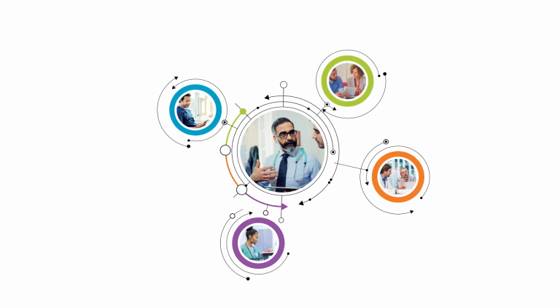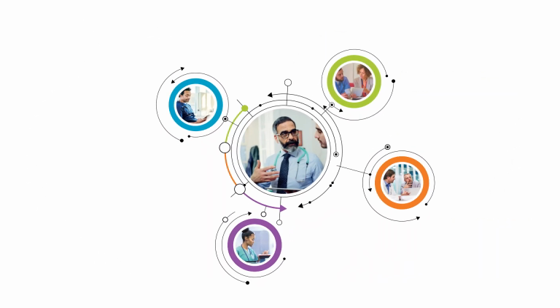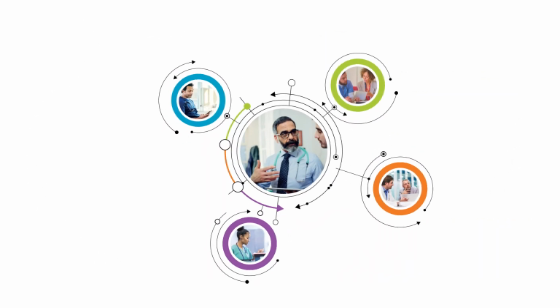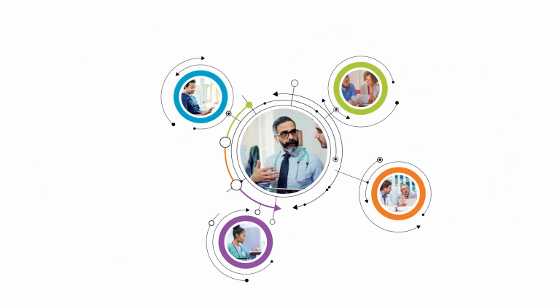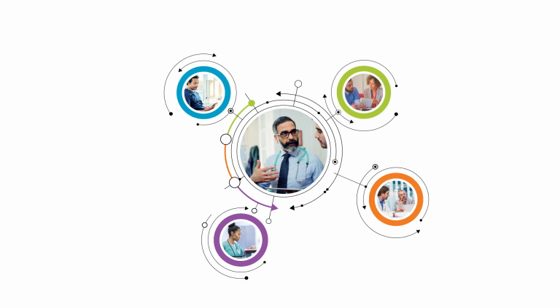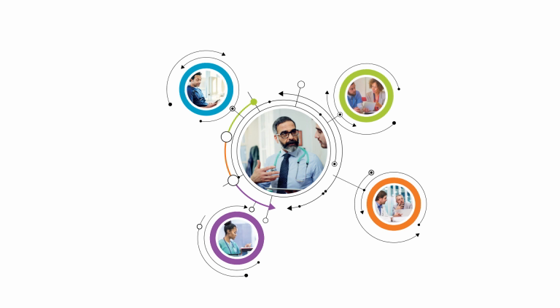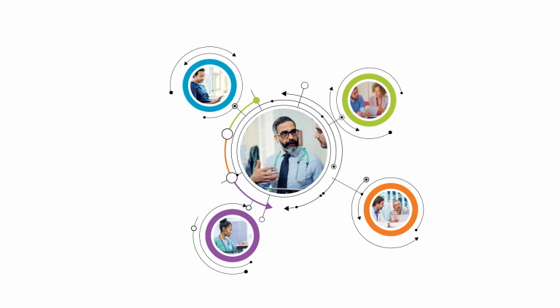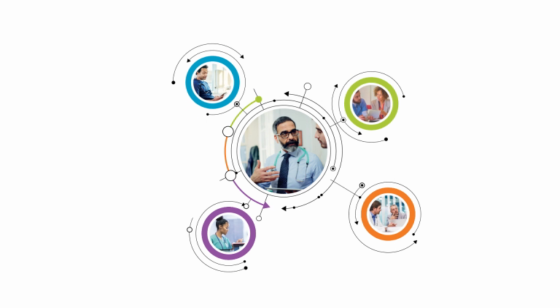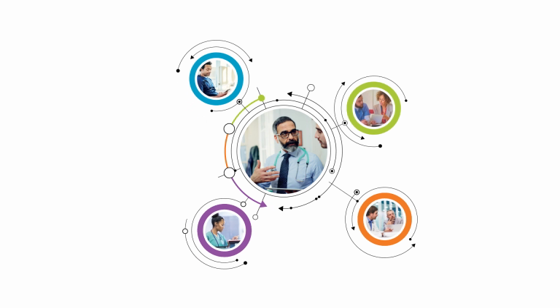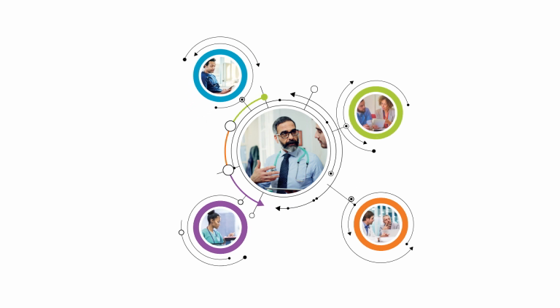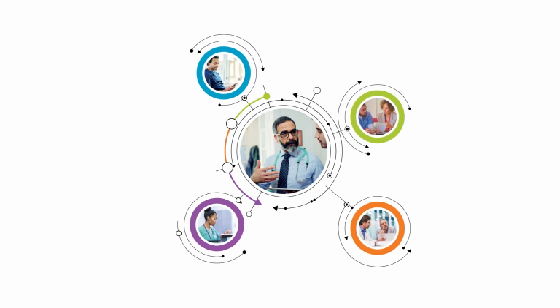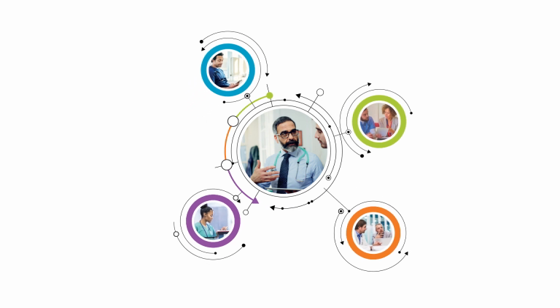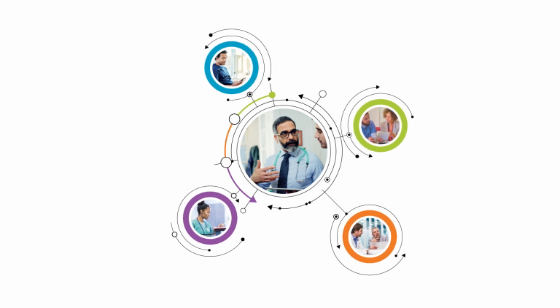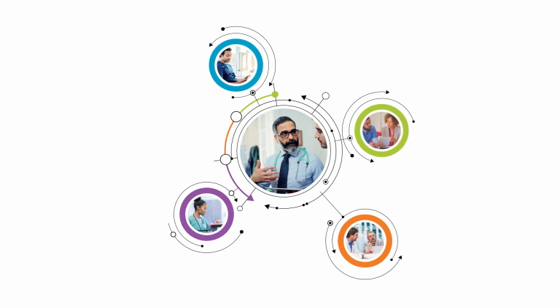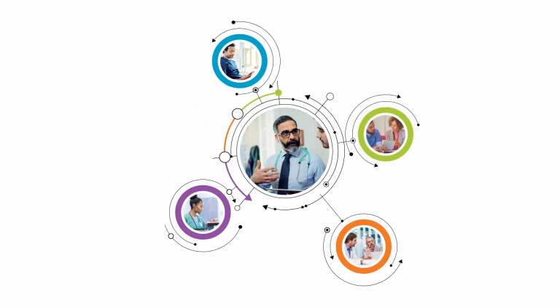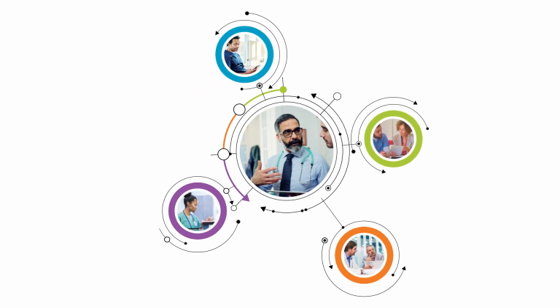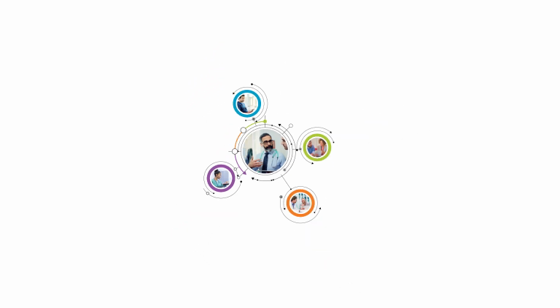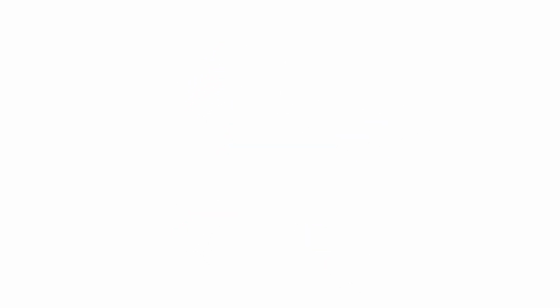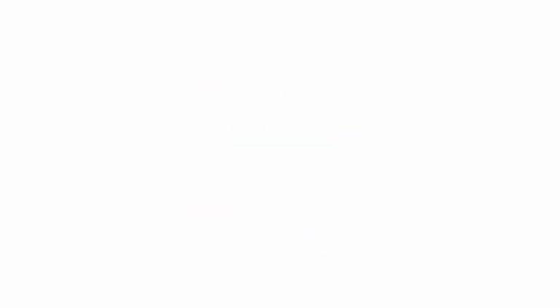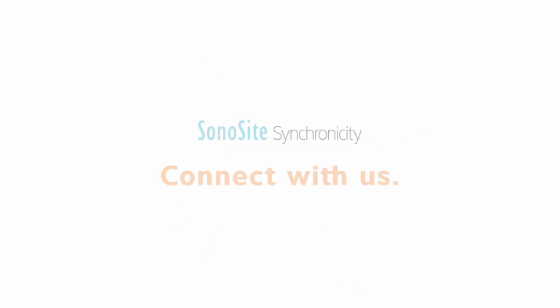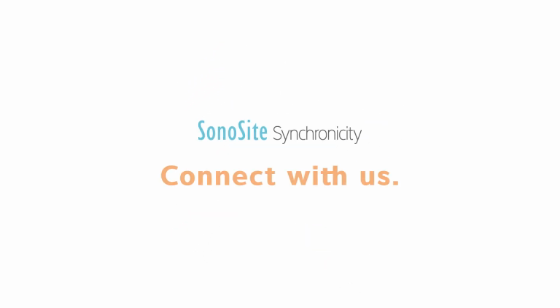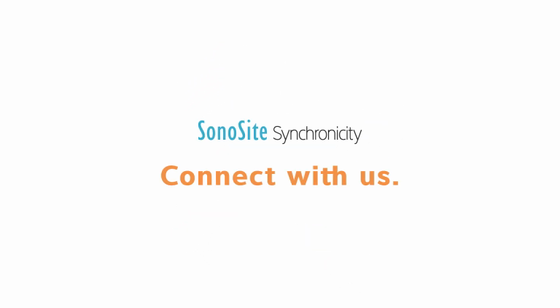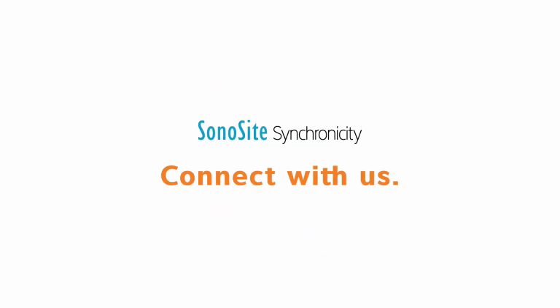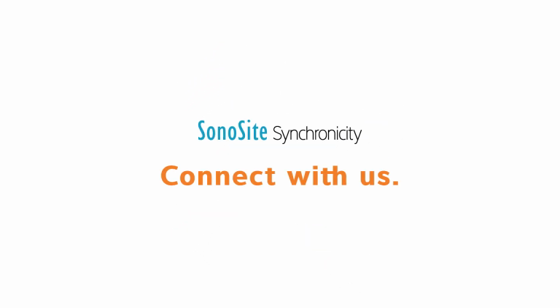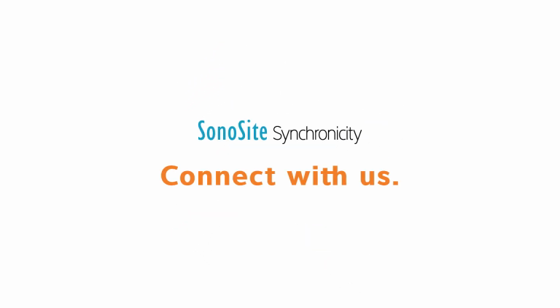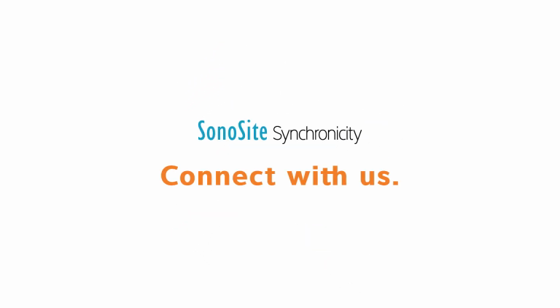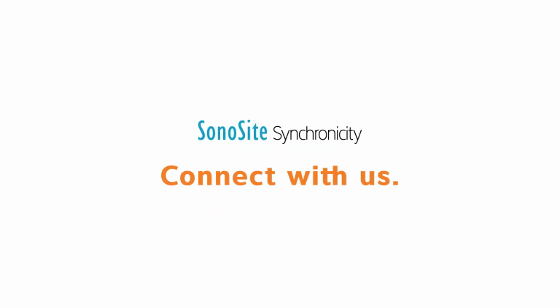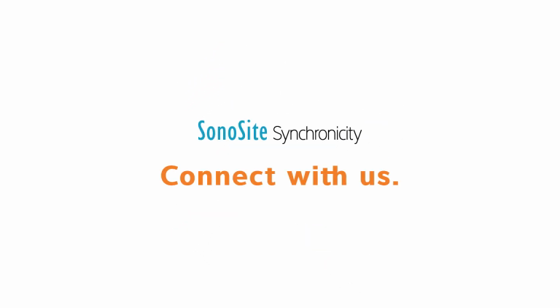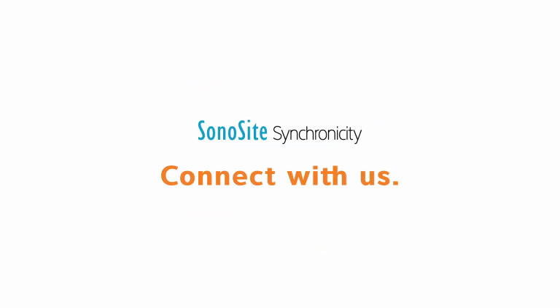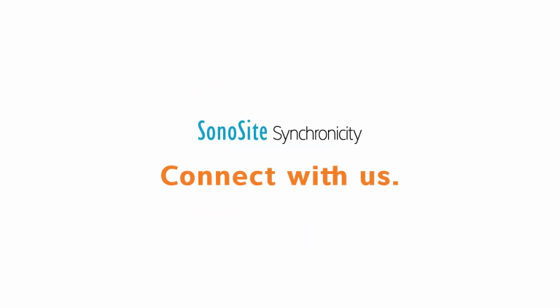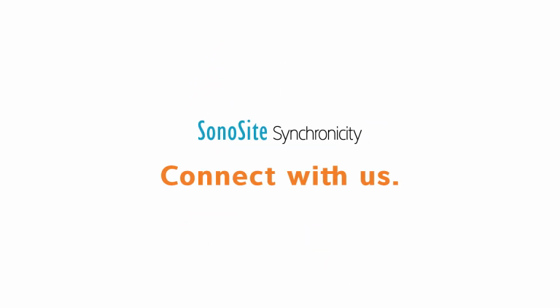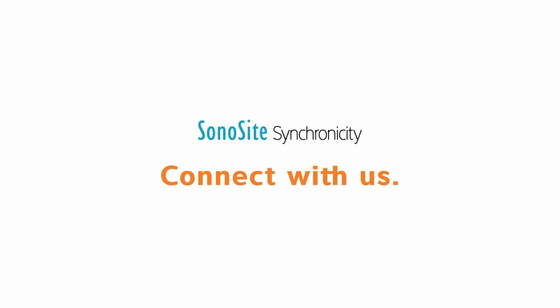Less screen time, more patient time. Sonosite Synchronicity Workflow Manager.